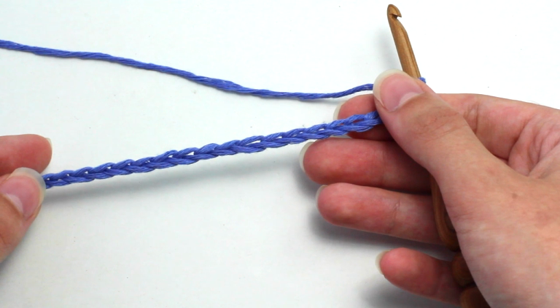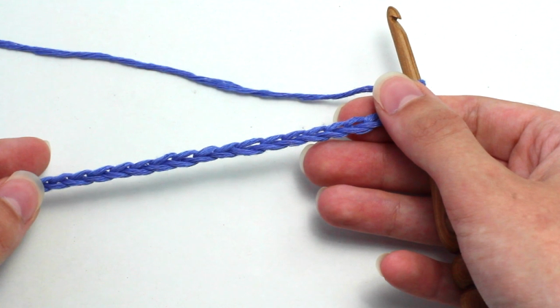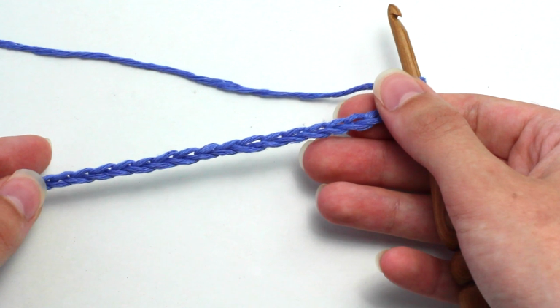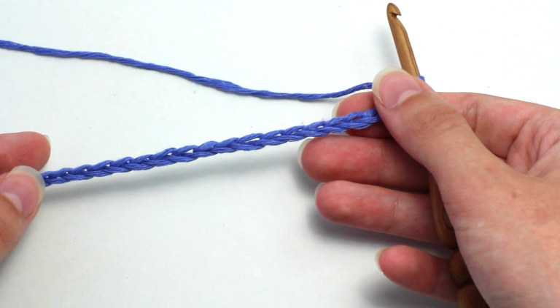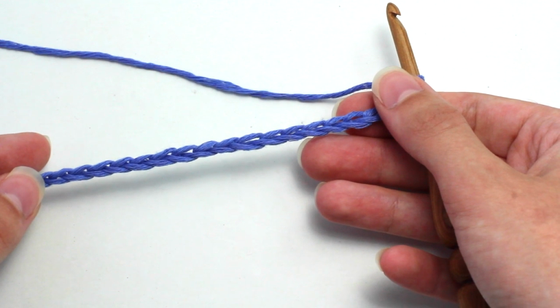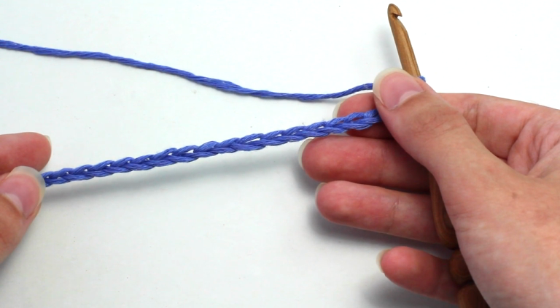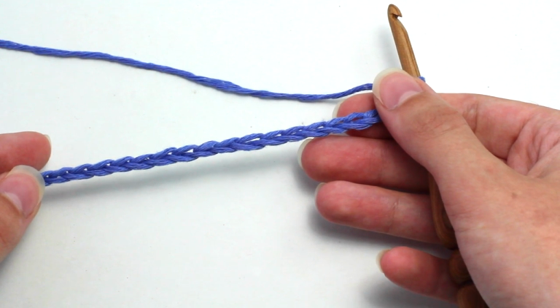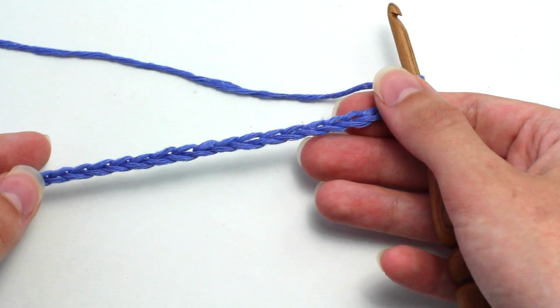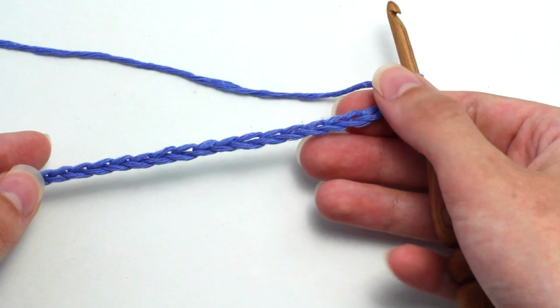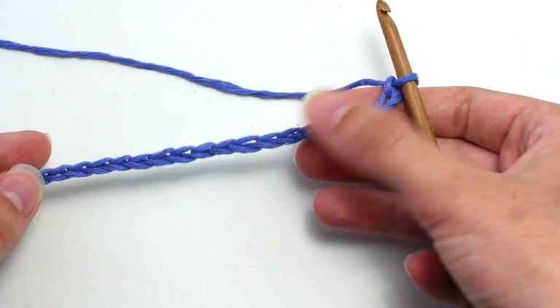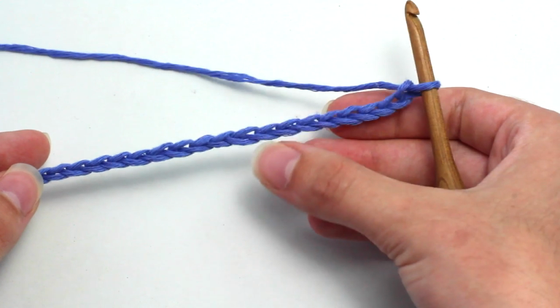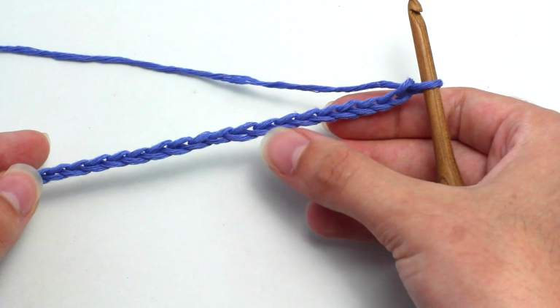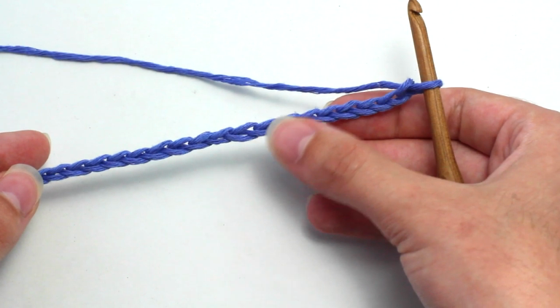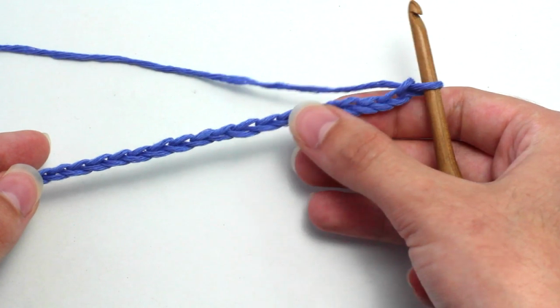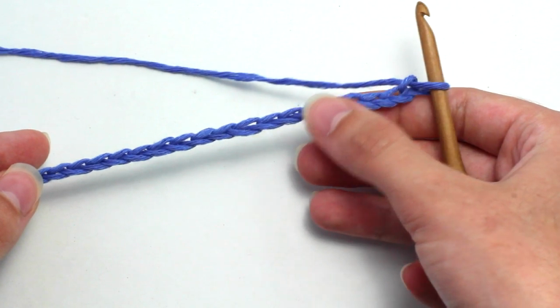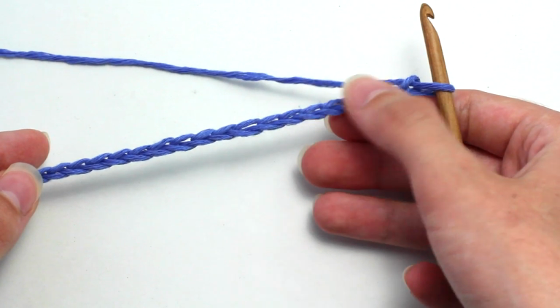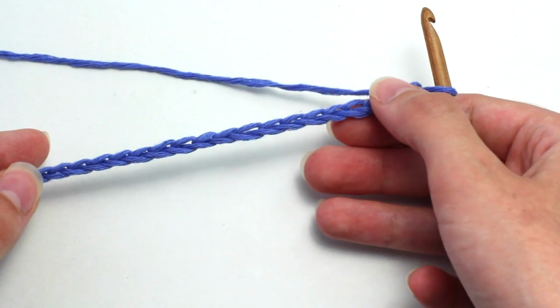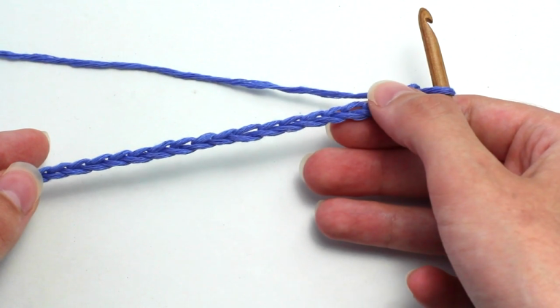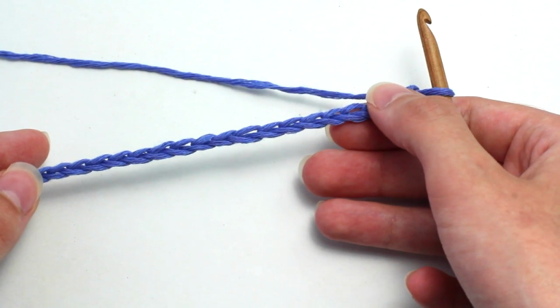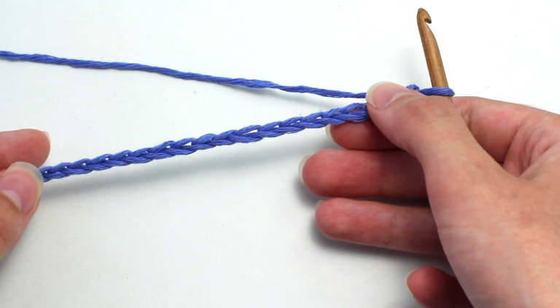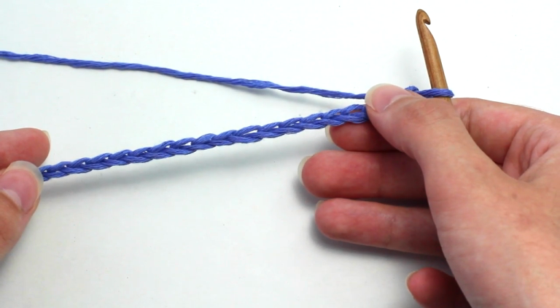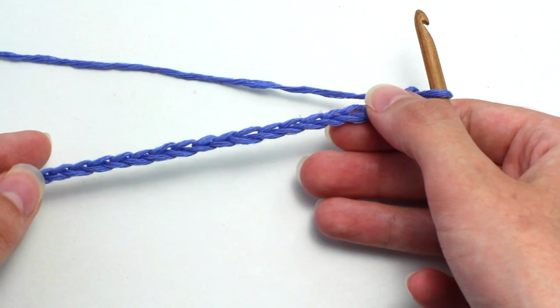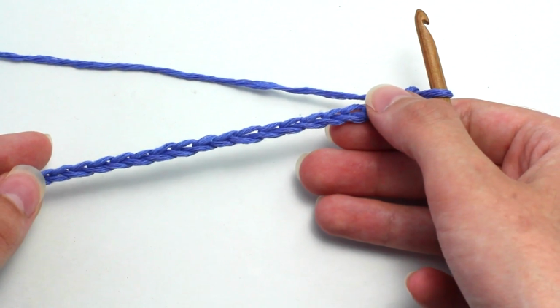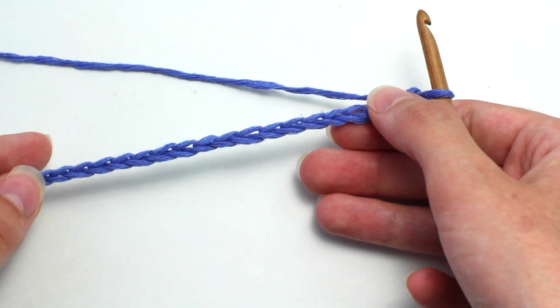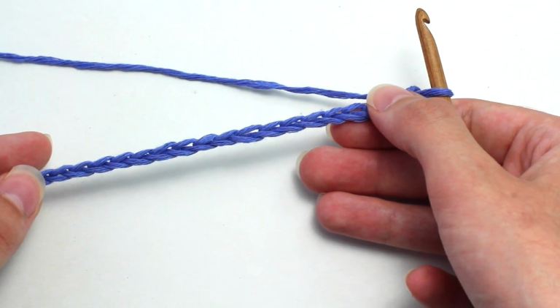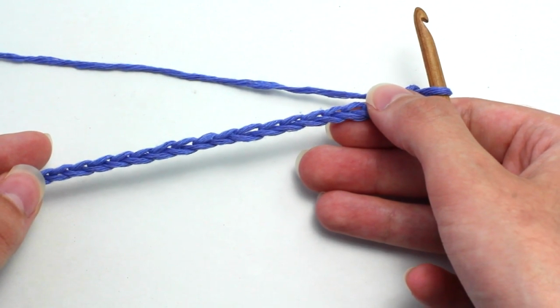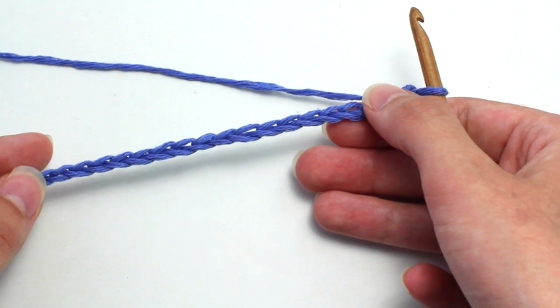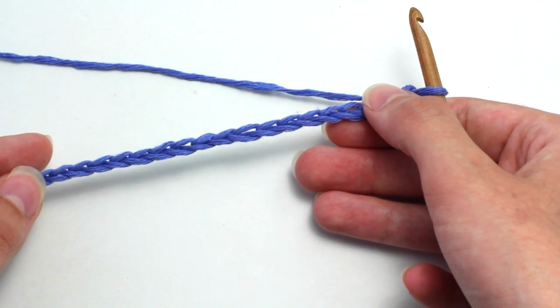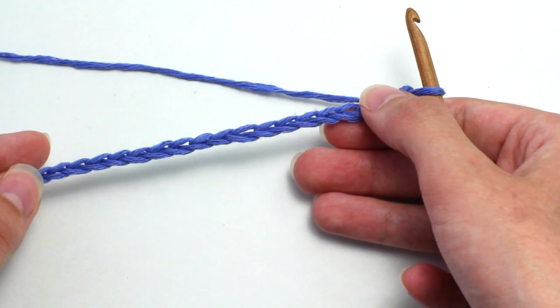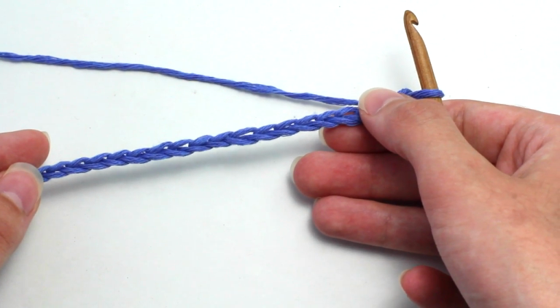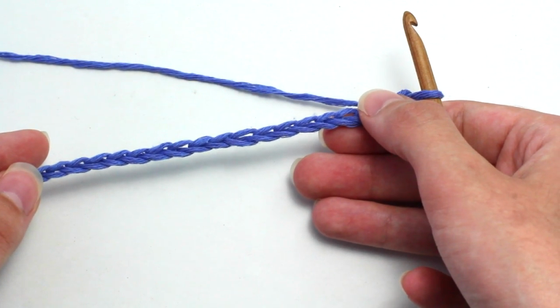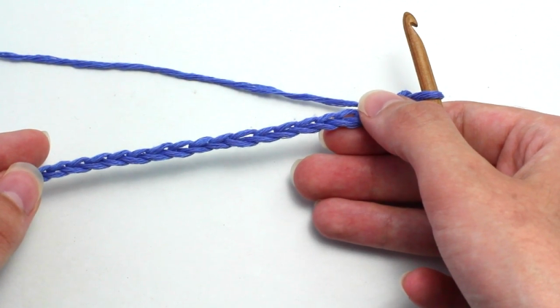Today we're learning how to crochet the solid shell stitch. To begin, crochet in multiples of 6 plus 1.